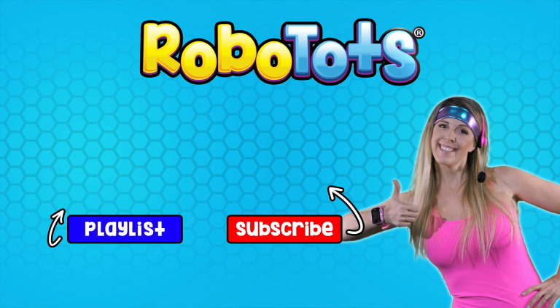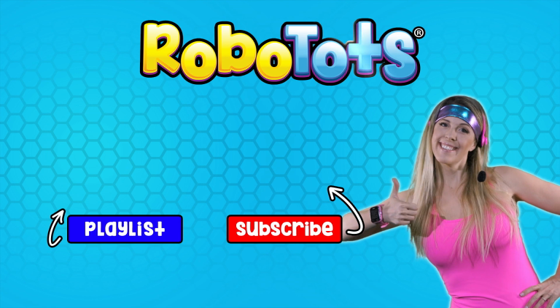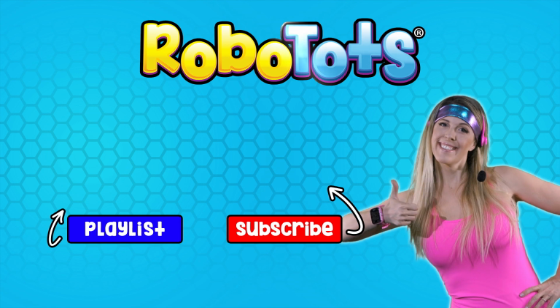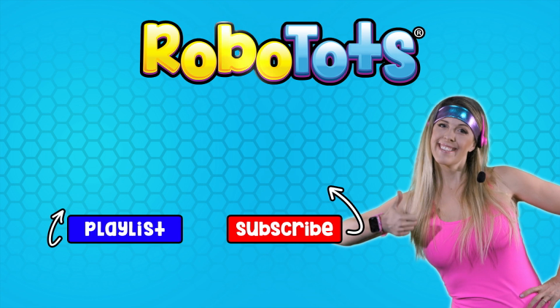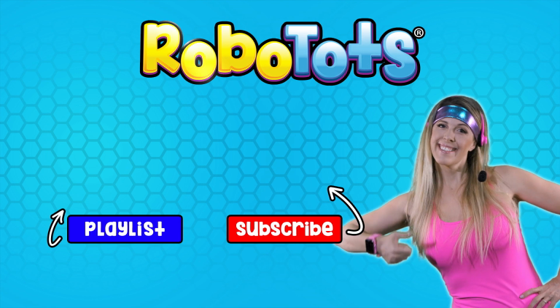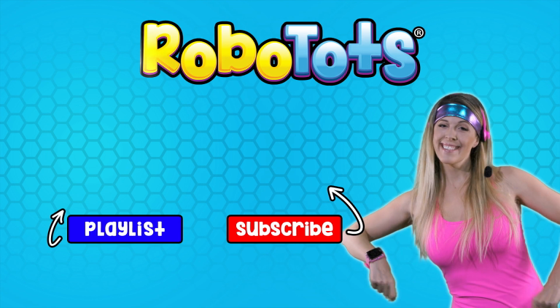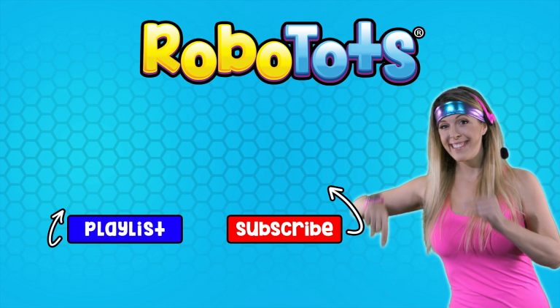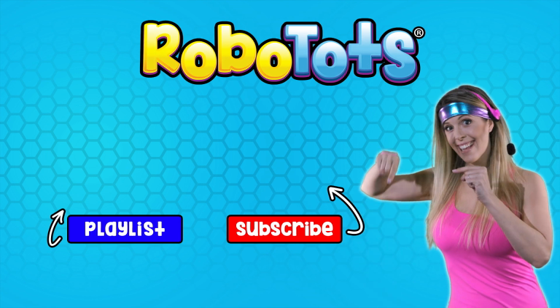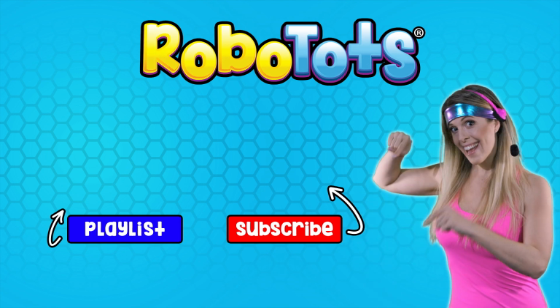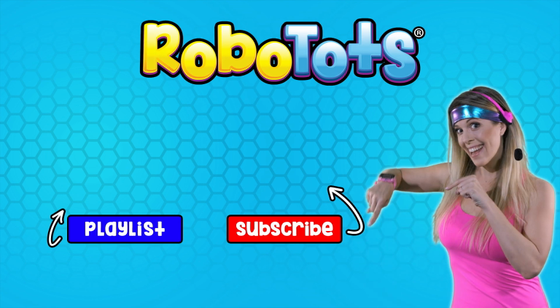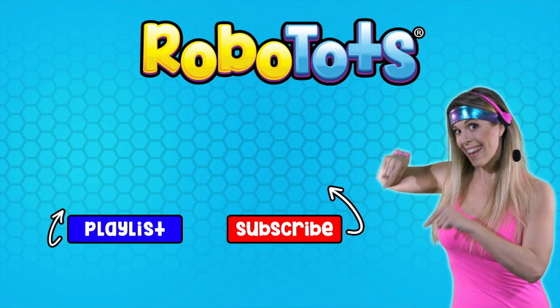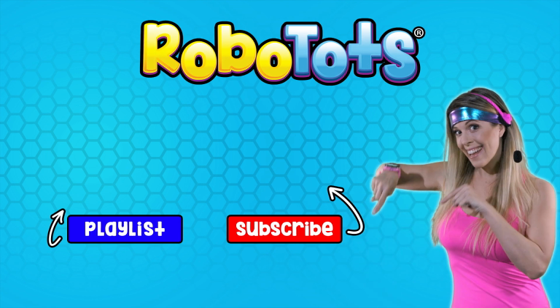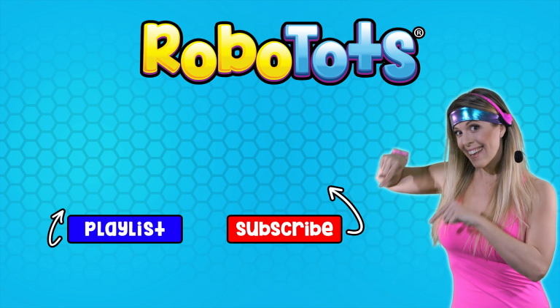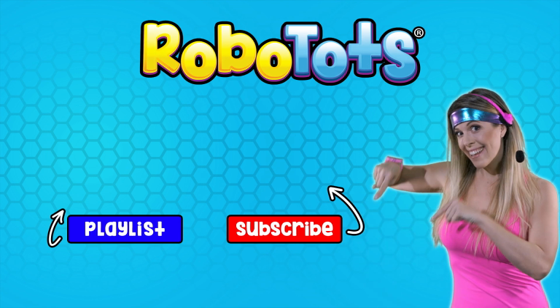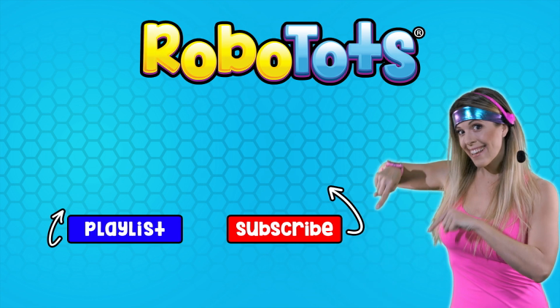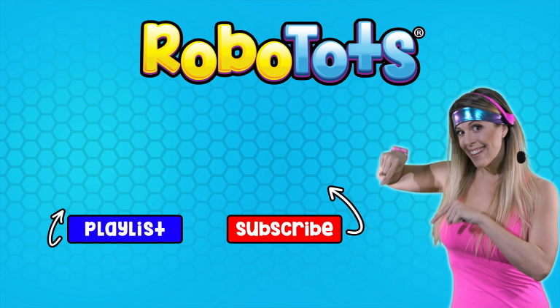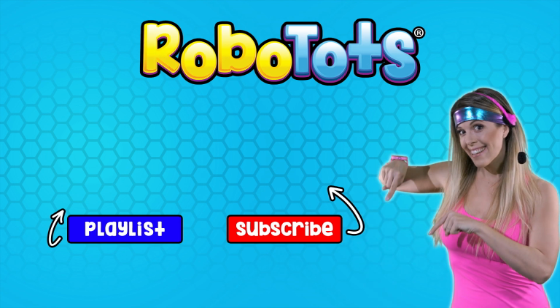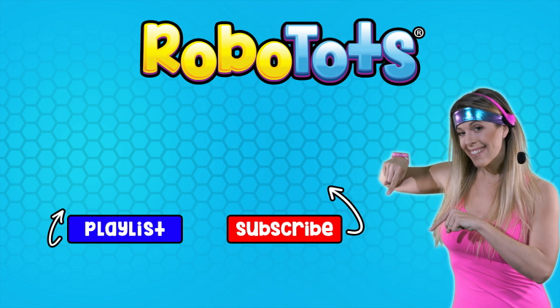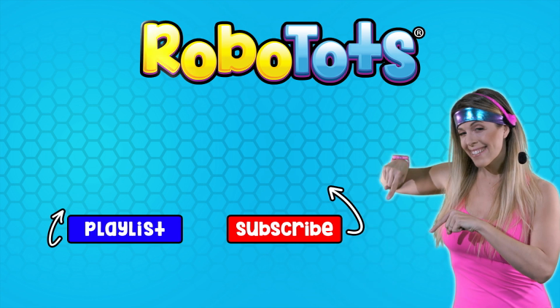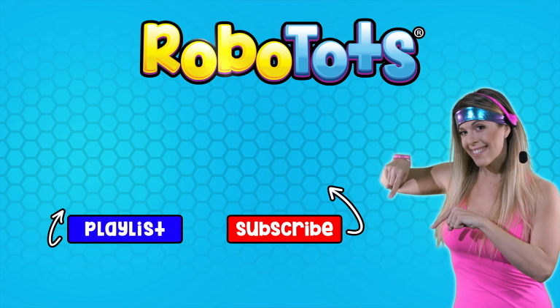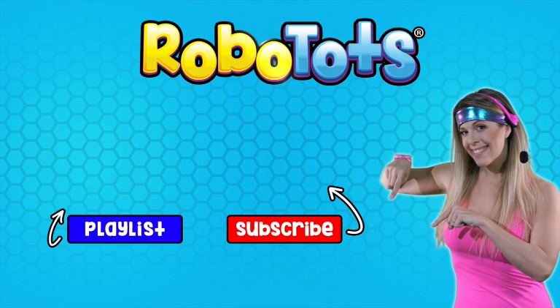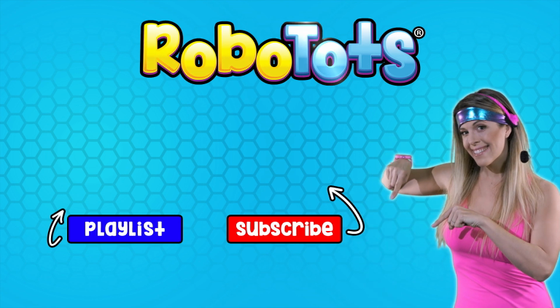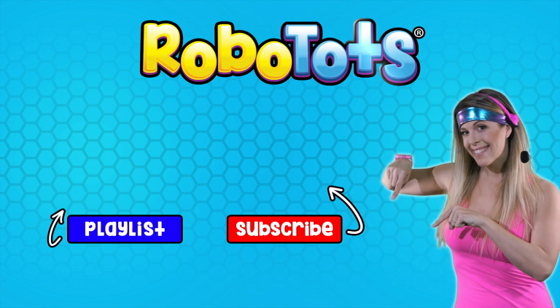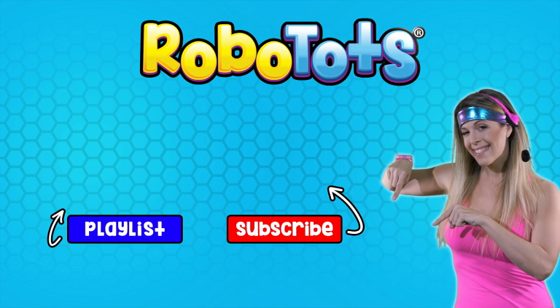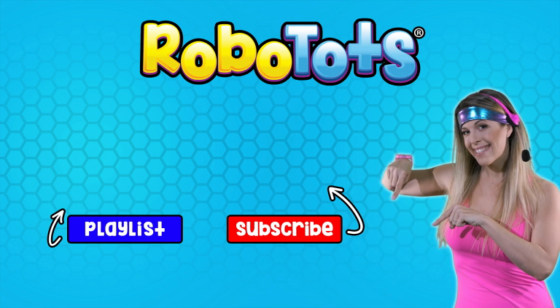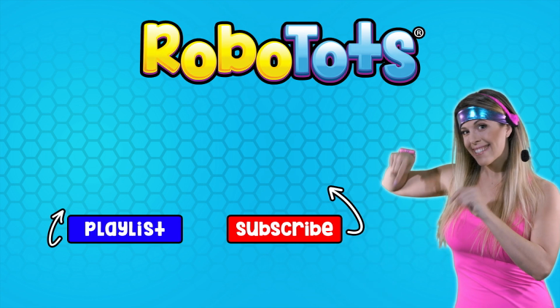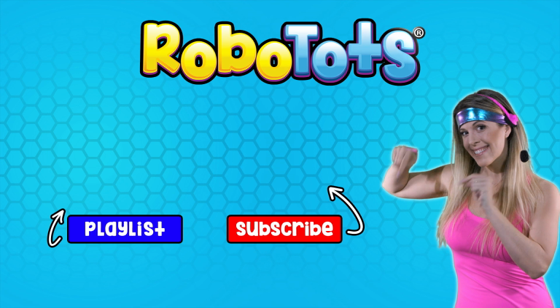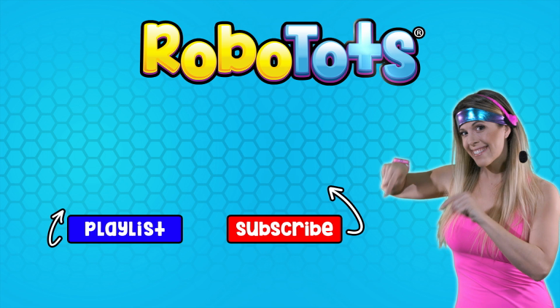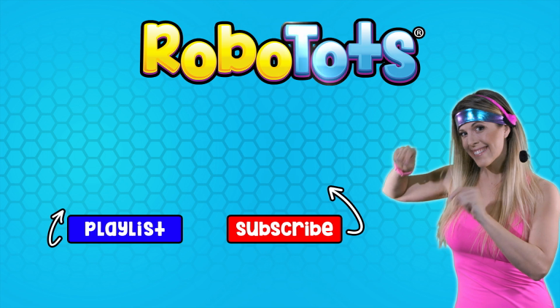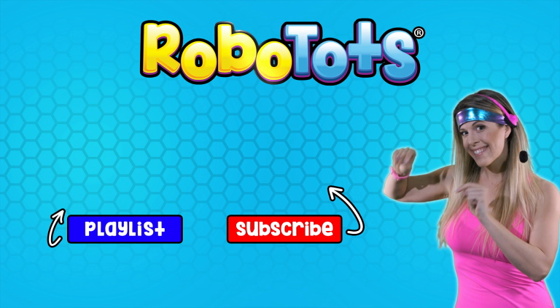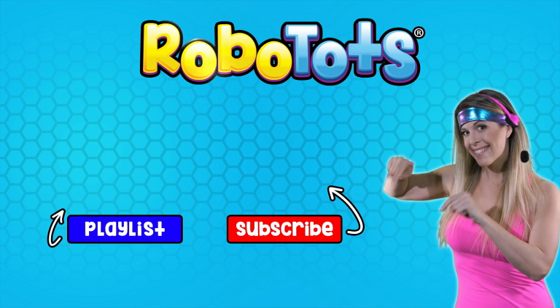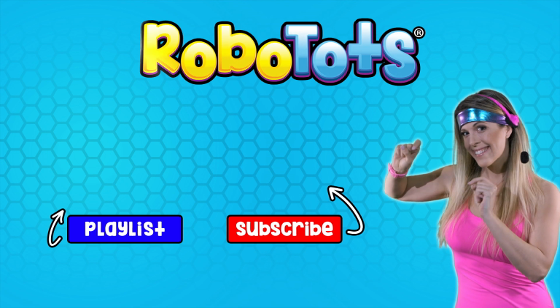We love connecting with our Robo-Tots fans. Please subscribe and say hi in the comments.